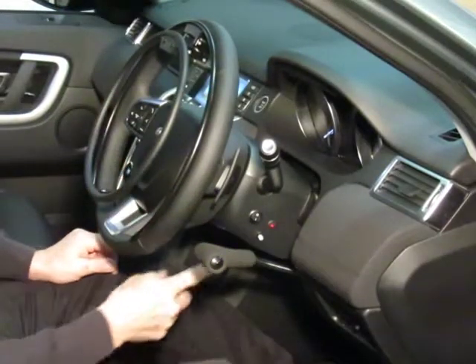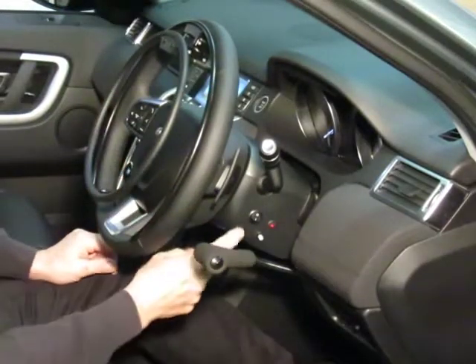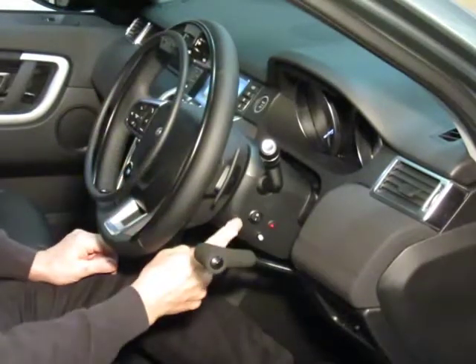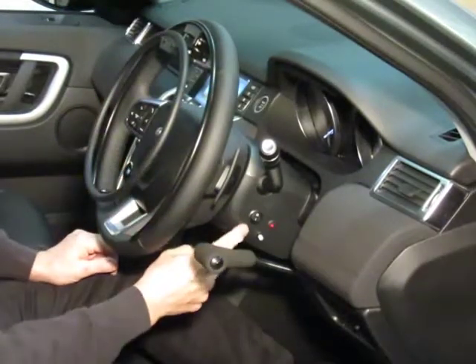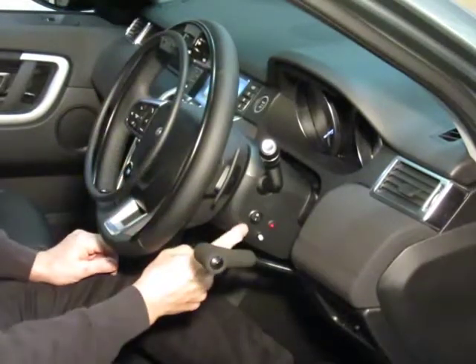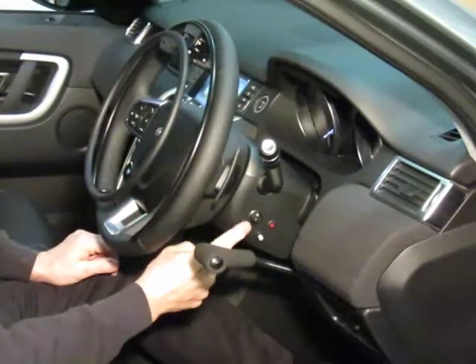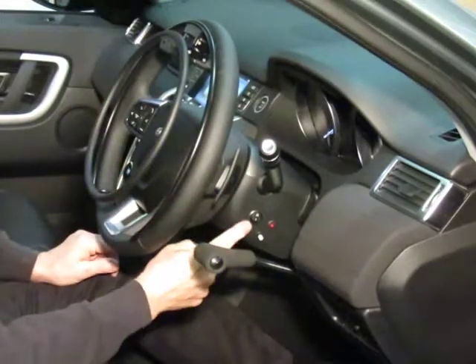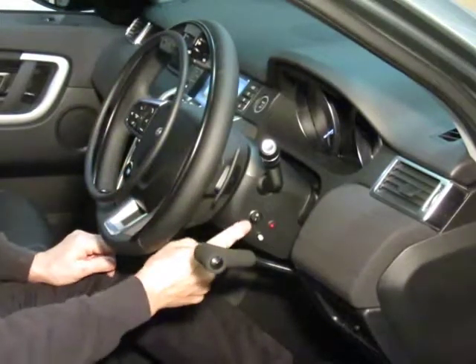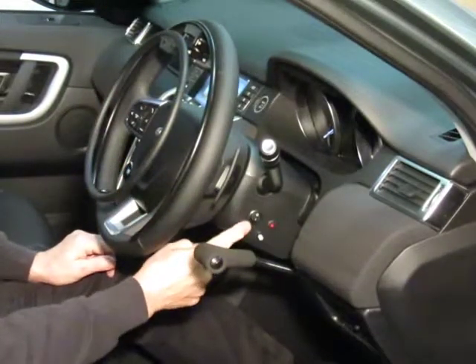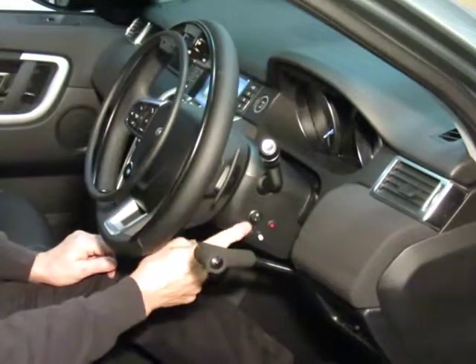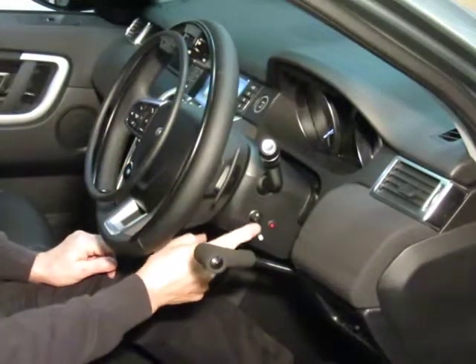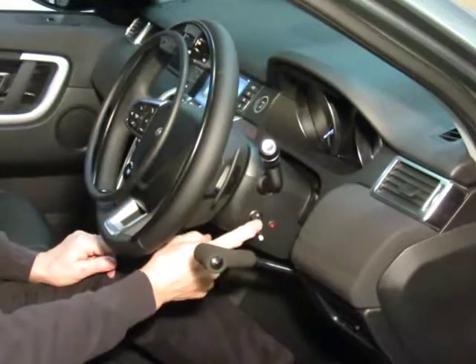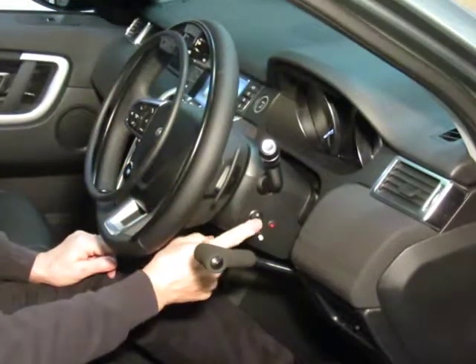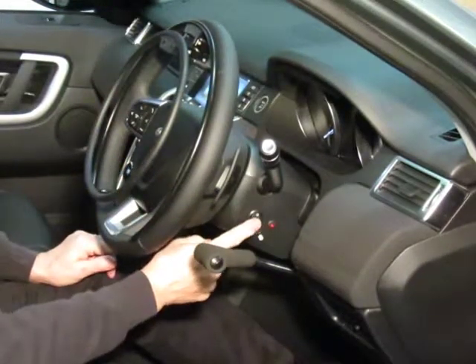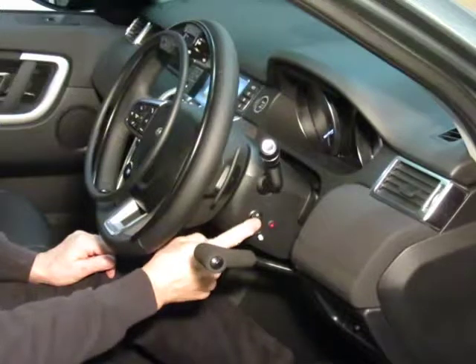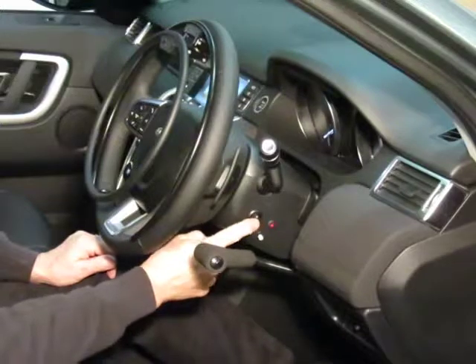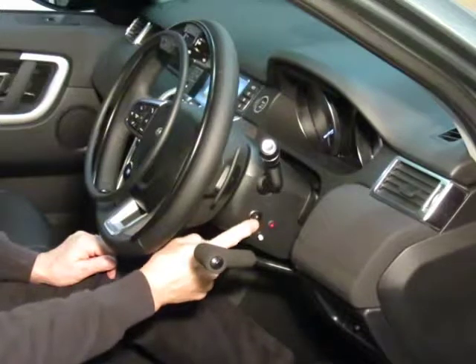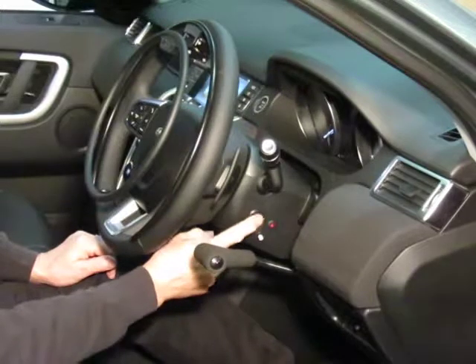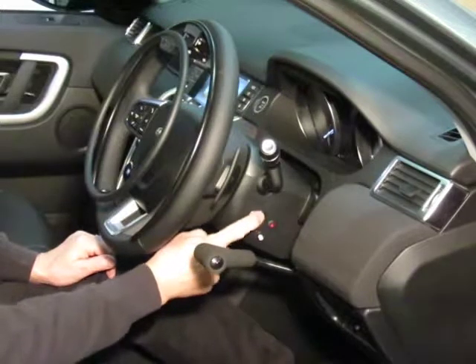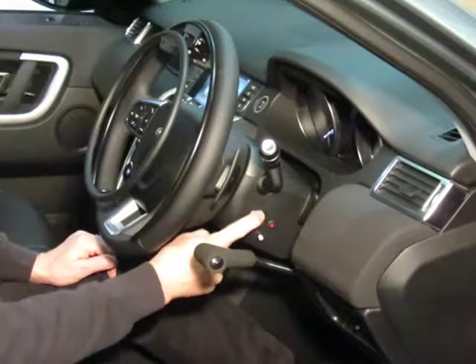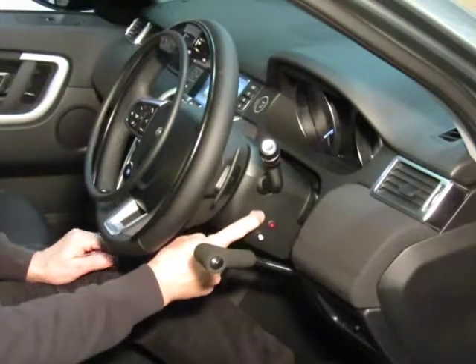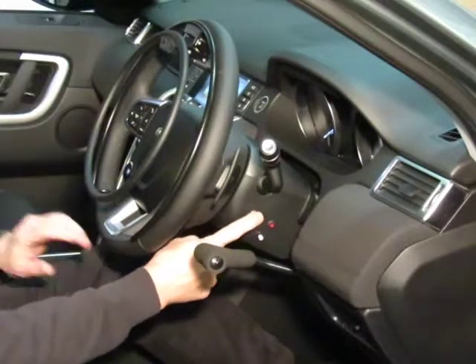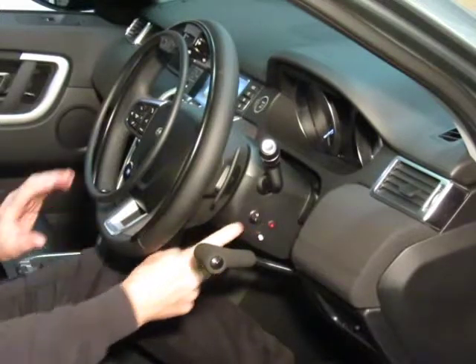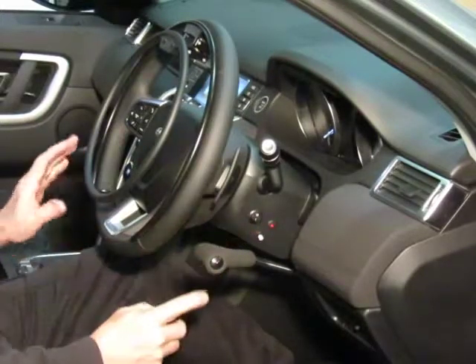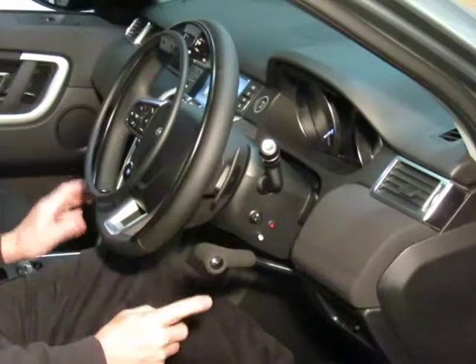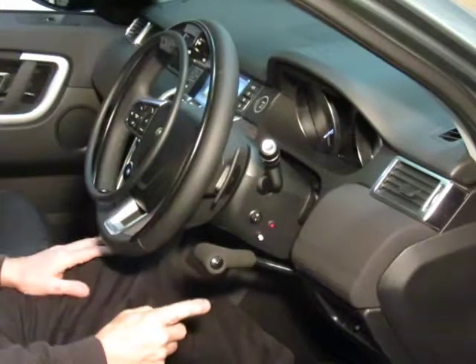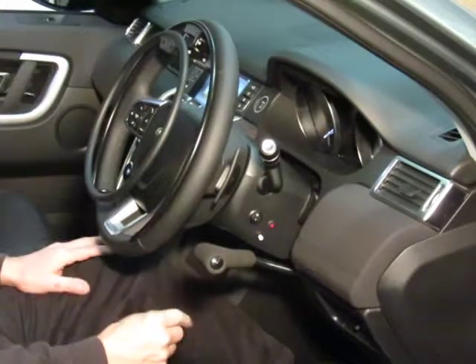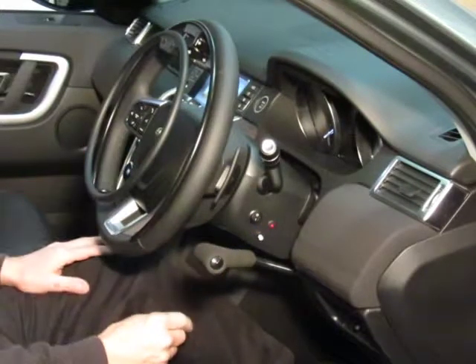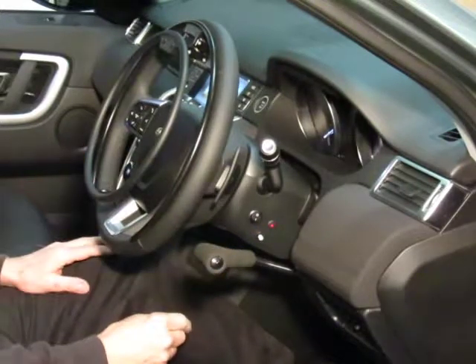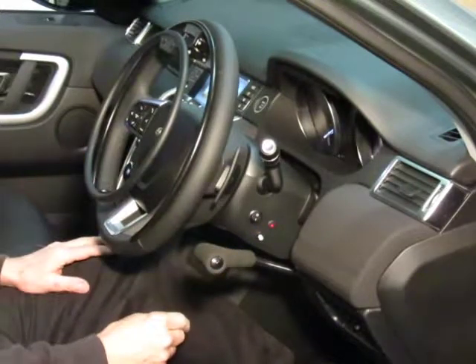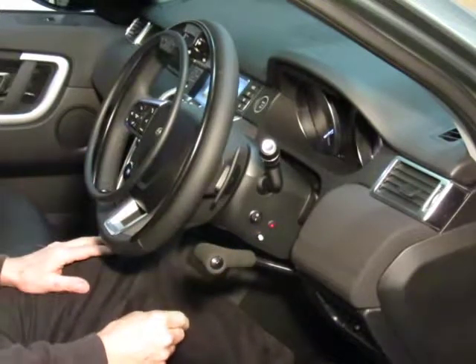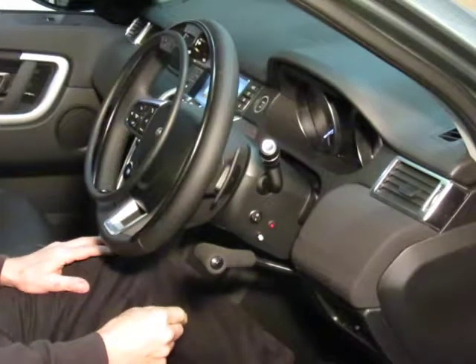There are two switches here. This is the on and off switch — that's the system turning on and off.